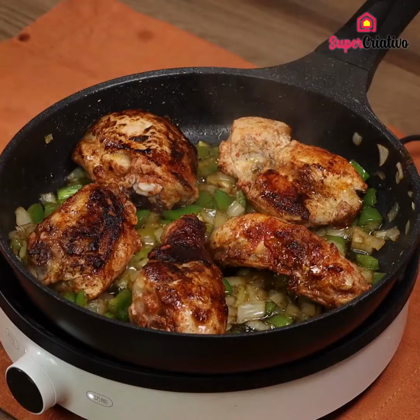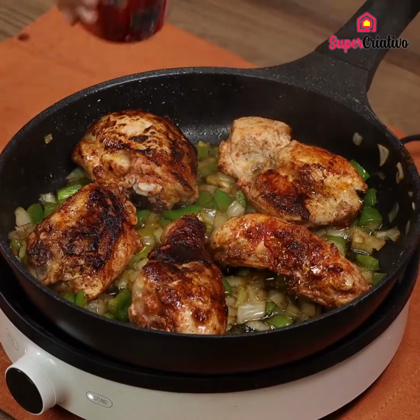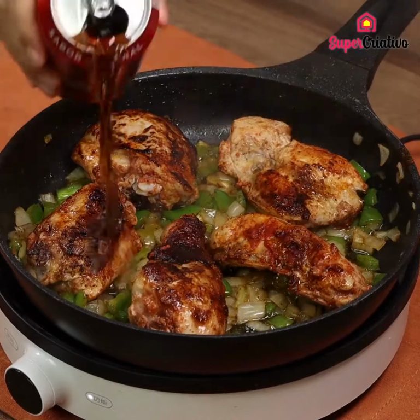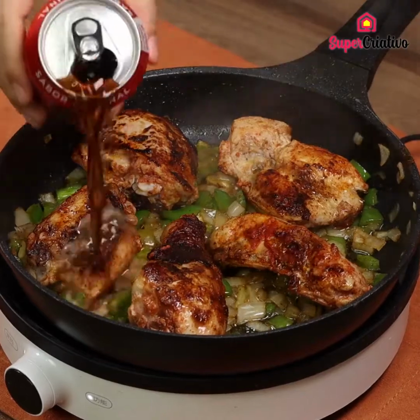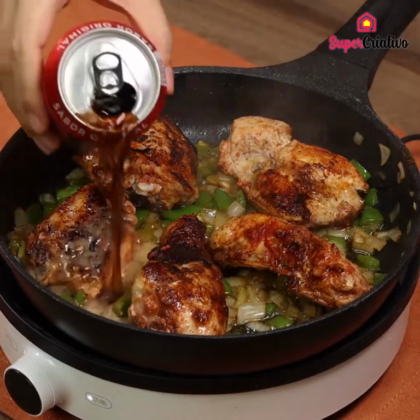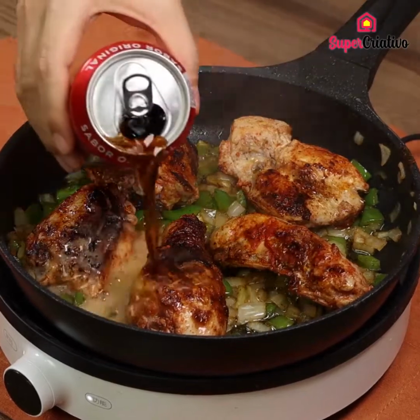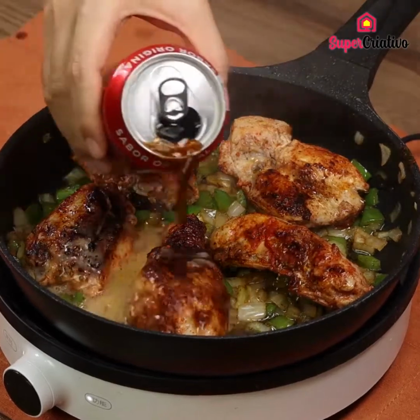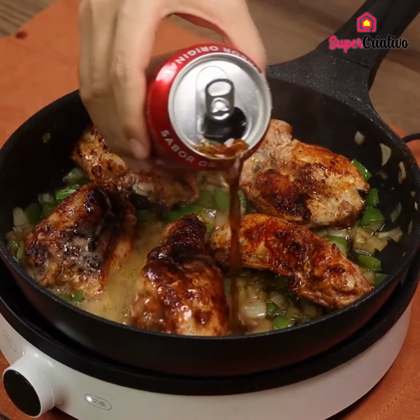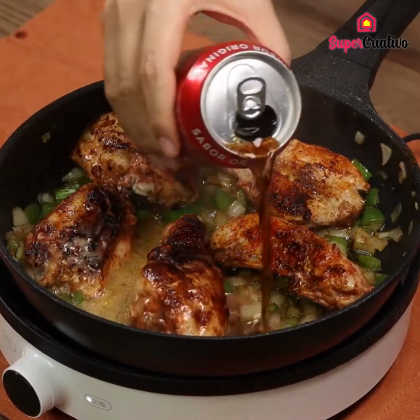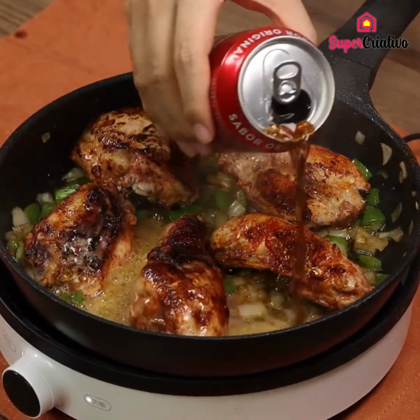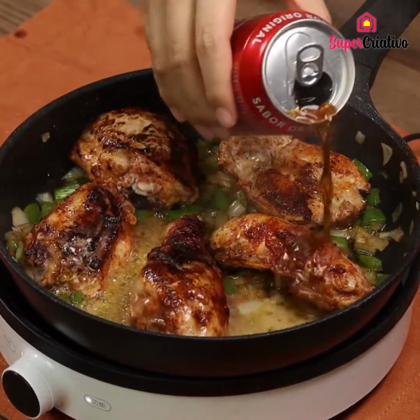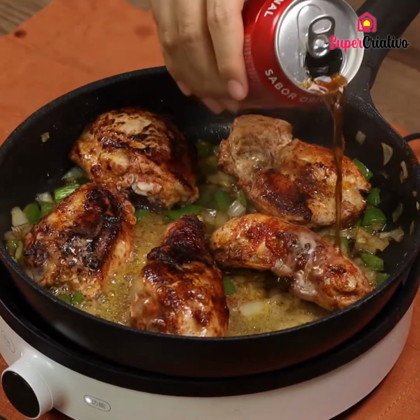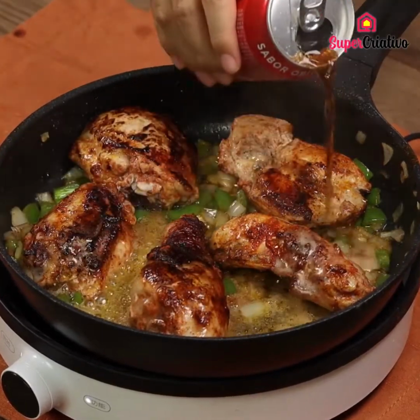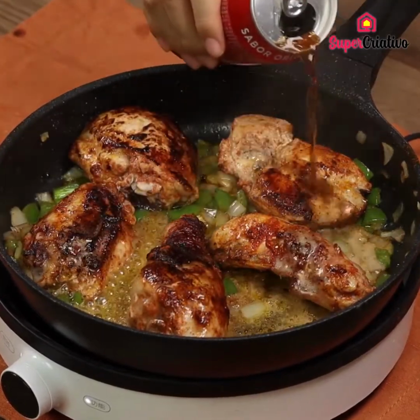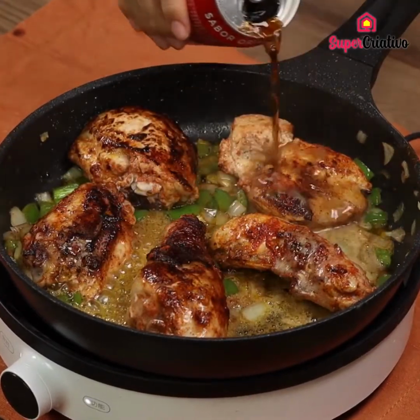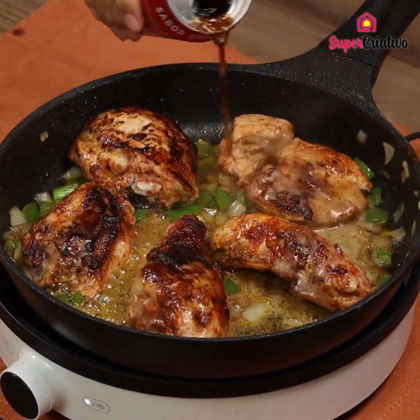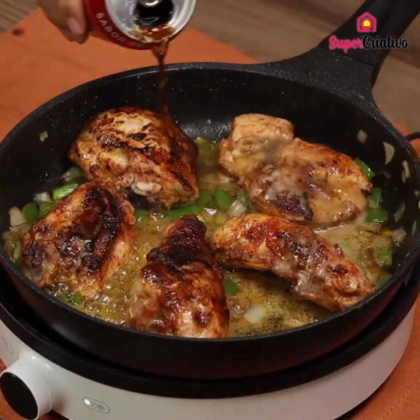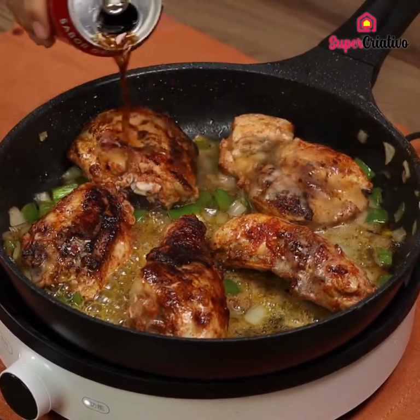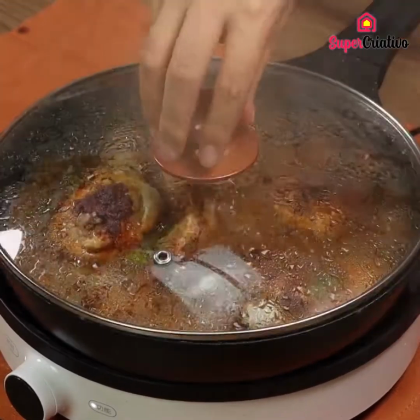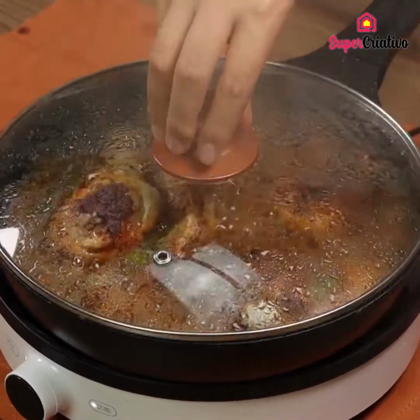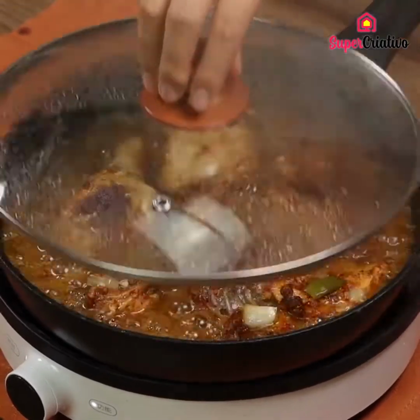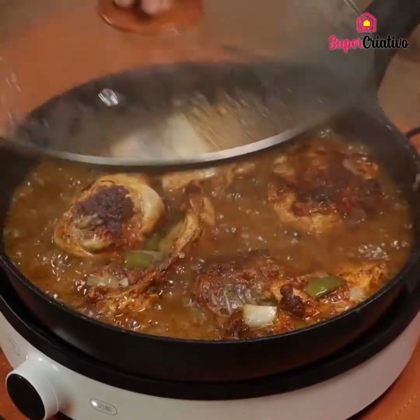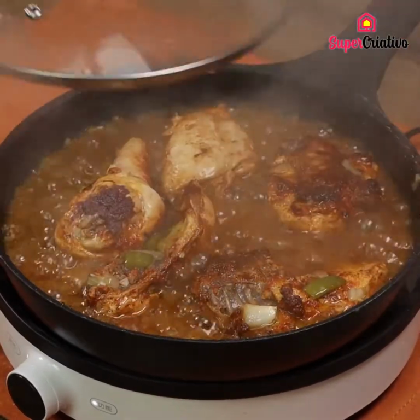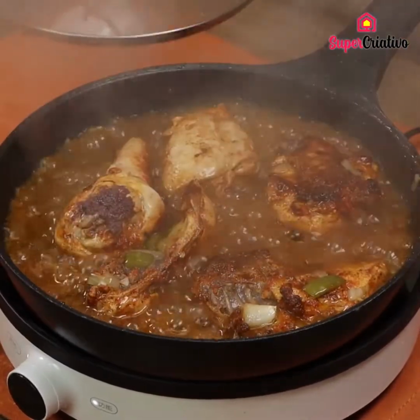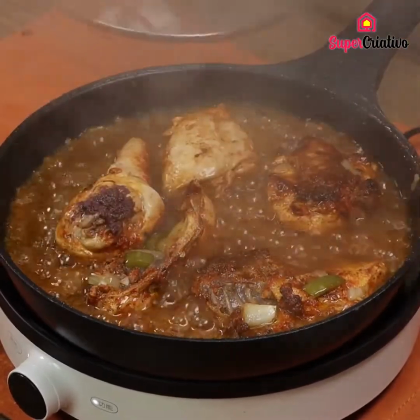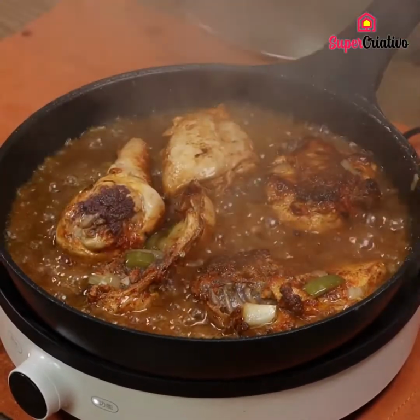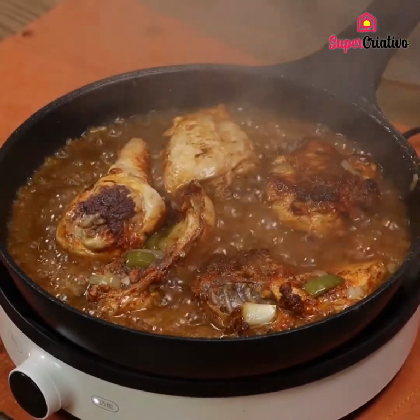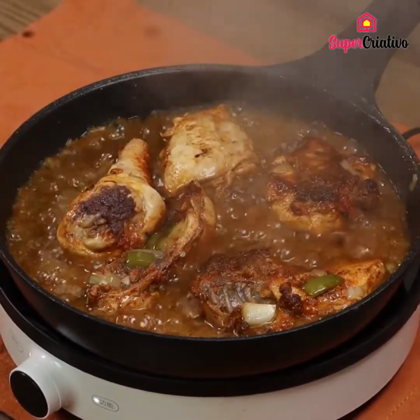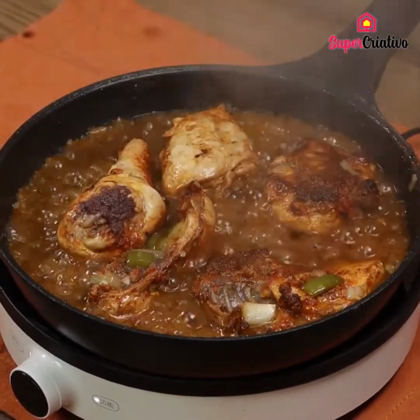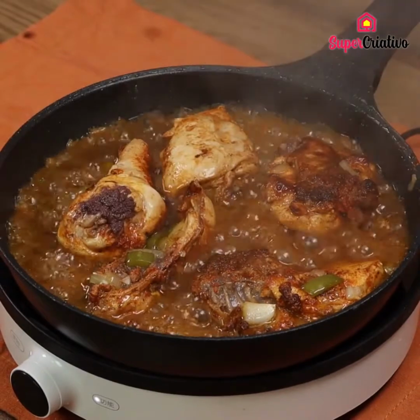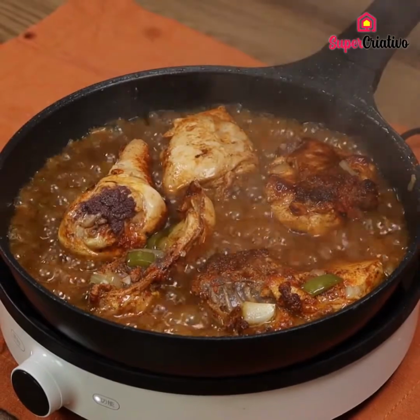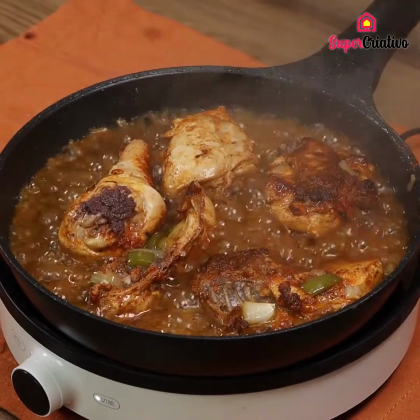Try this chicken recipe — the result will surprise you! It's incredibly tasty!